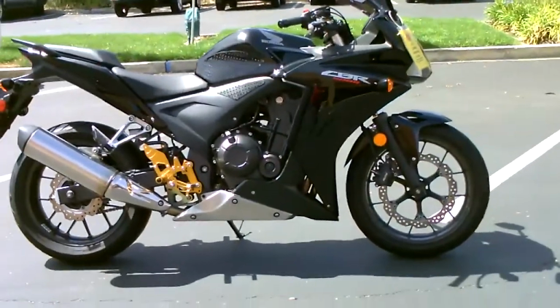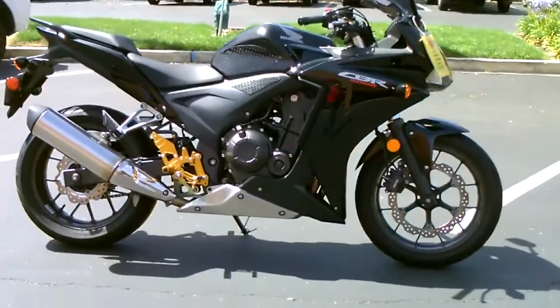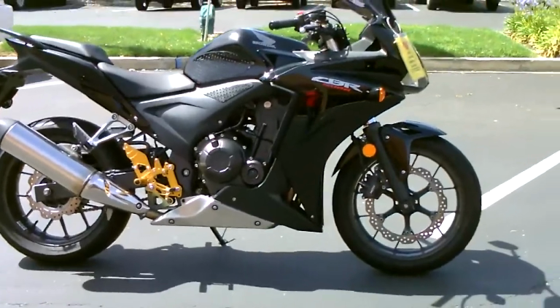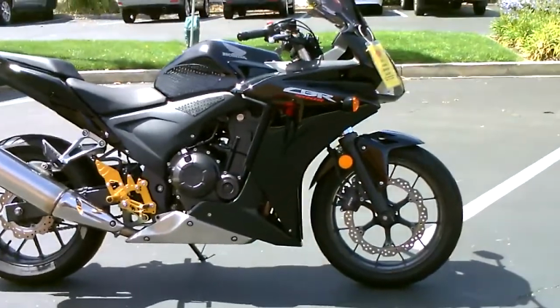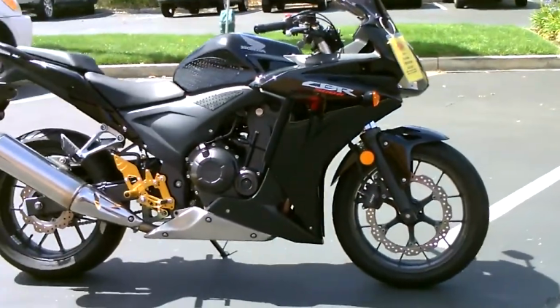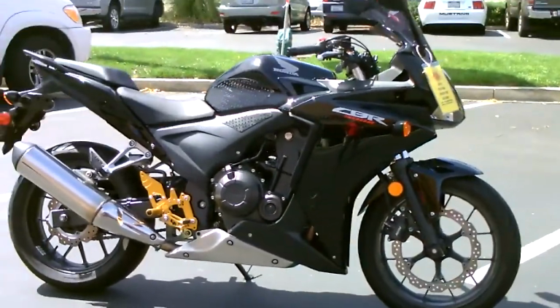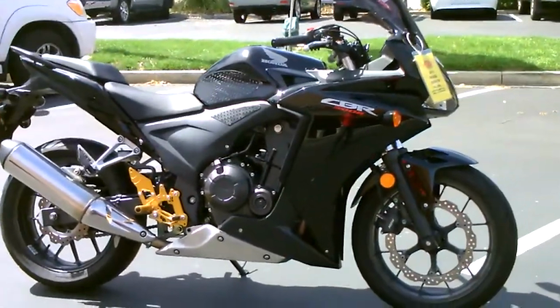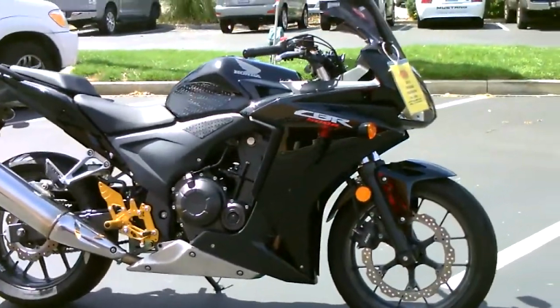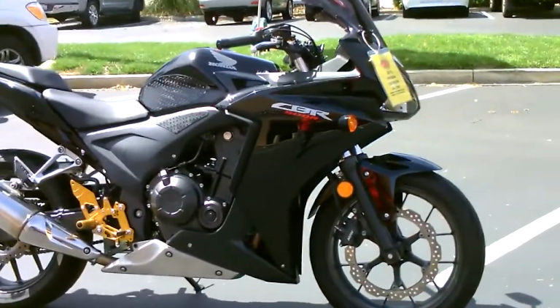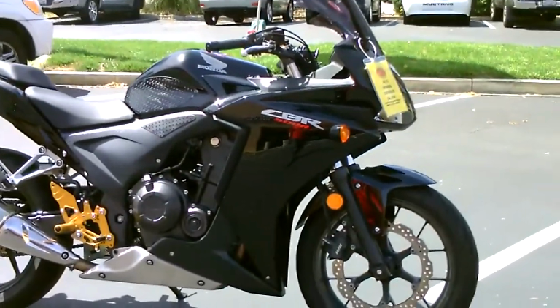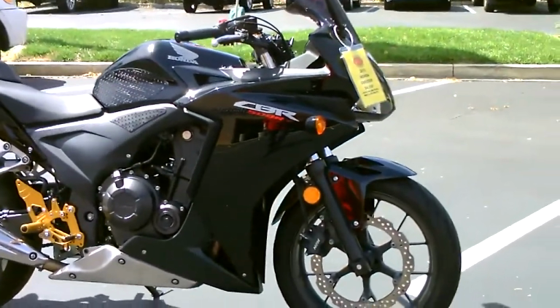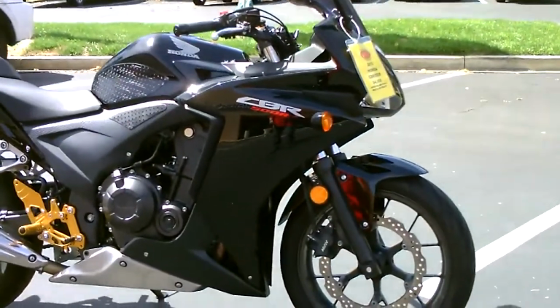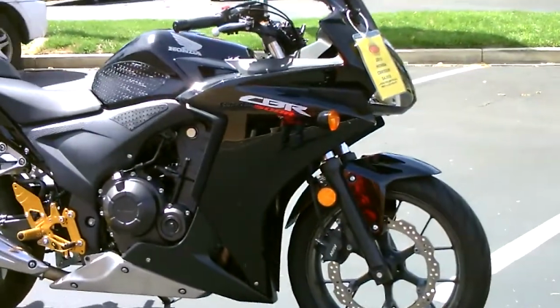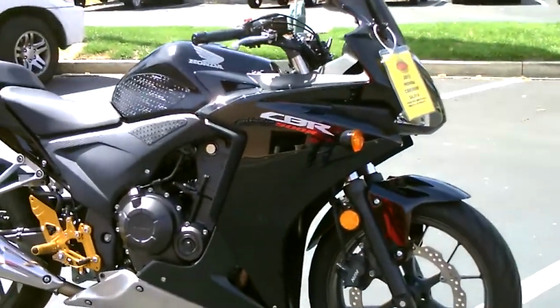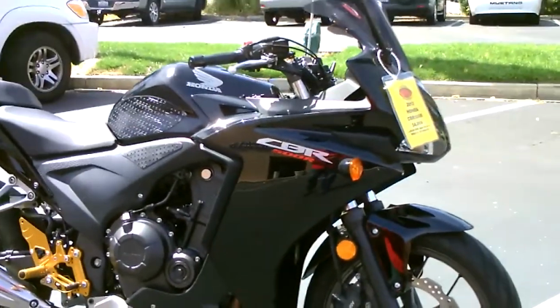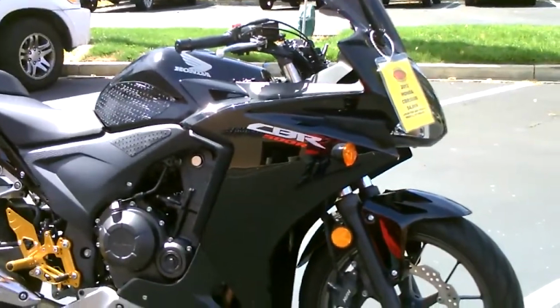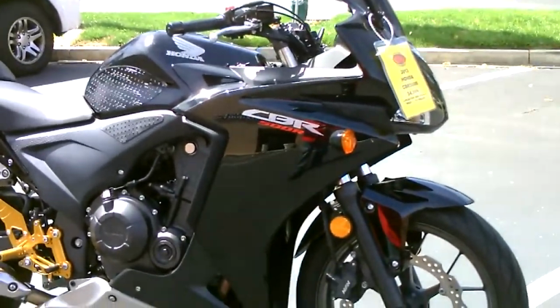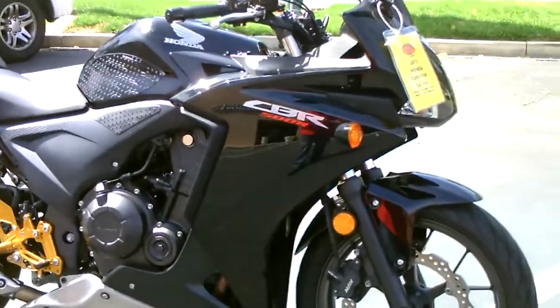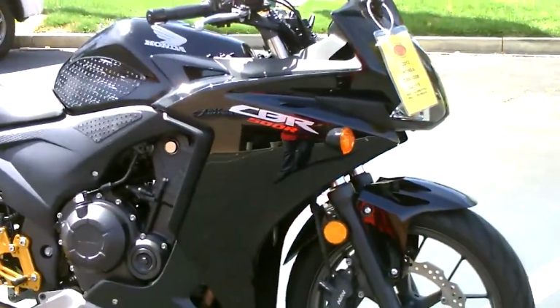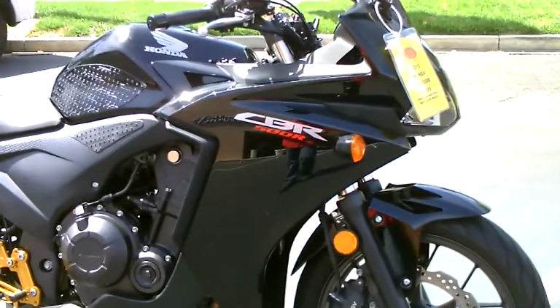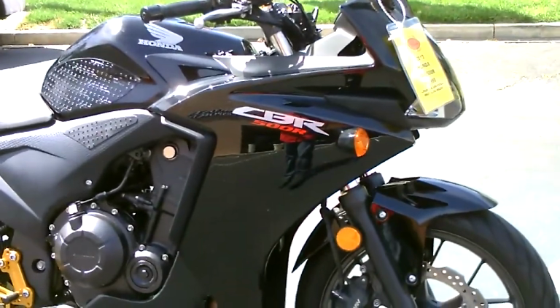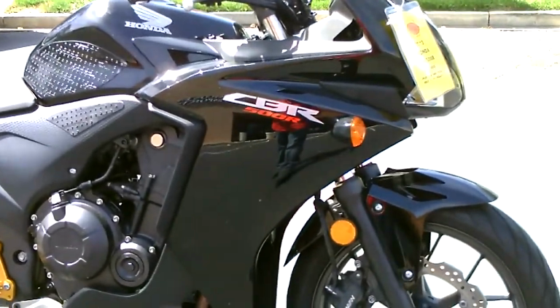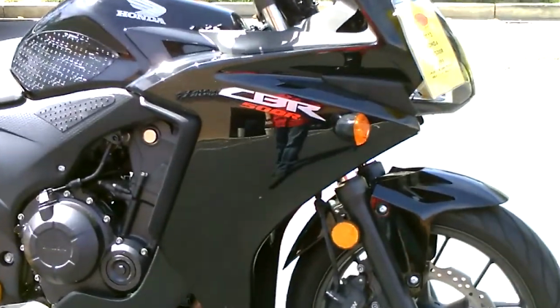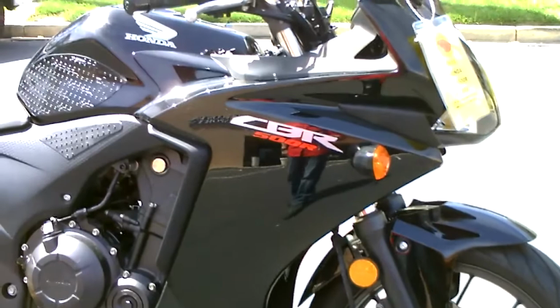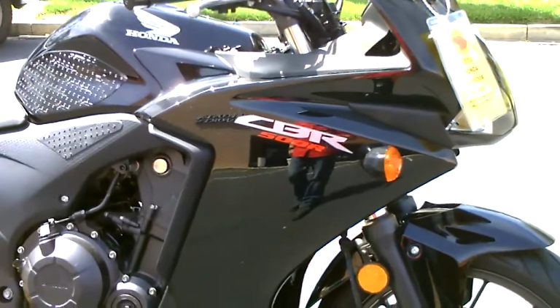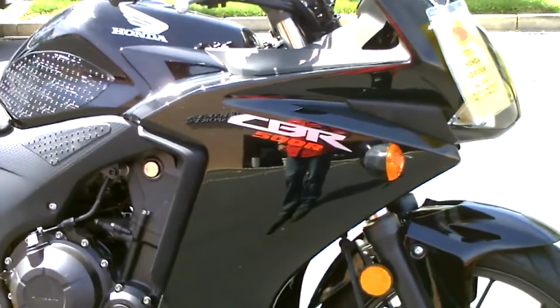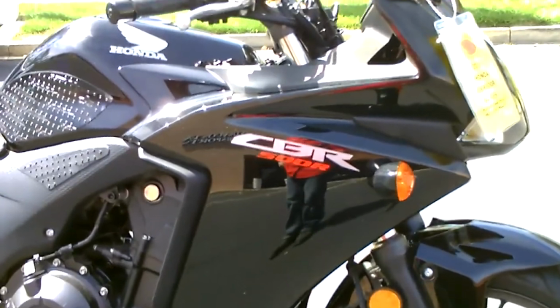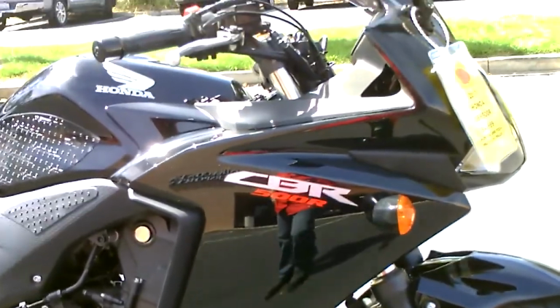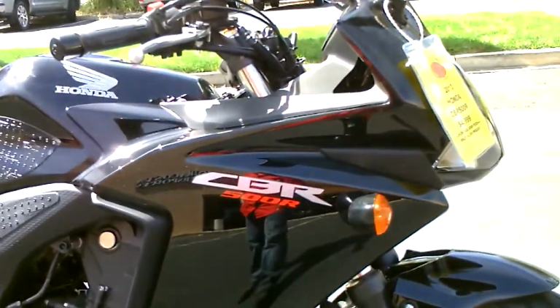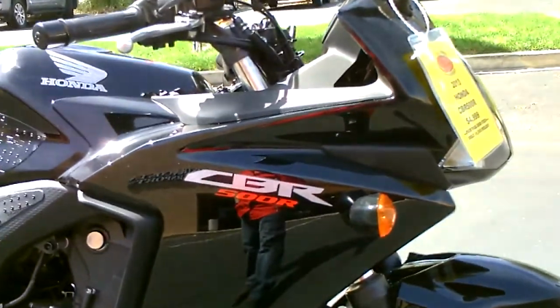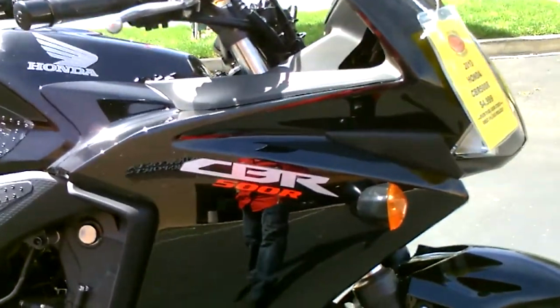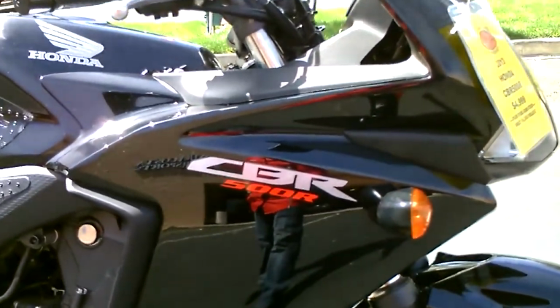2013 Honda CBR 500R, only $4,999 here at Contra Costa Power Sports. Thank you.